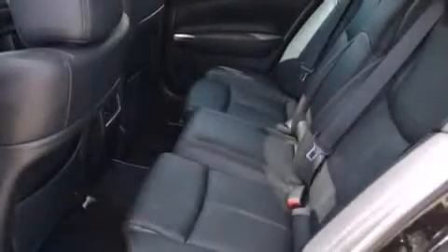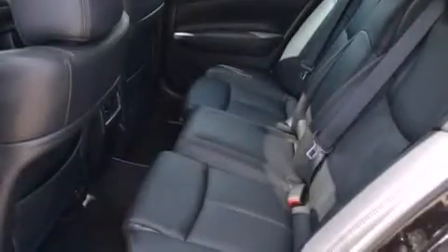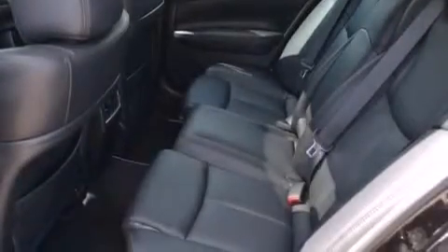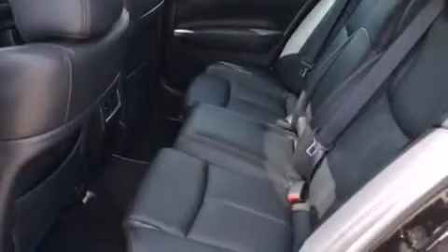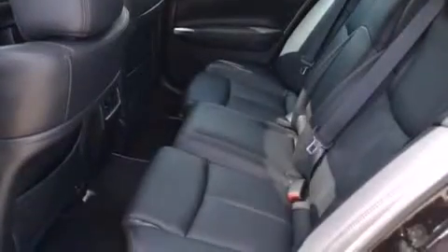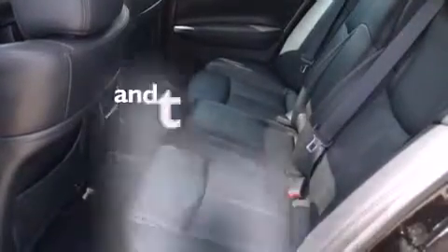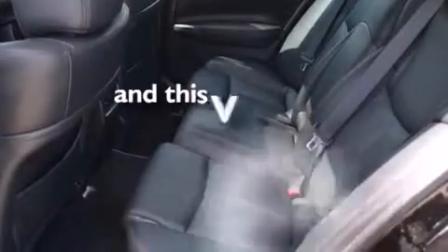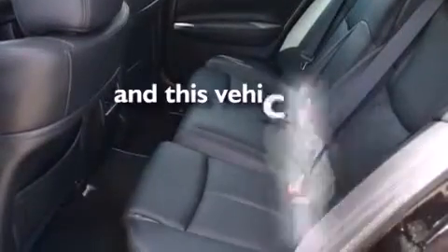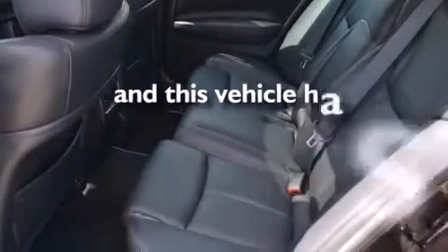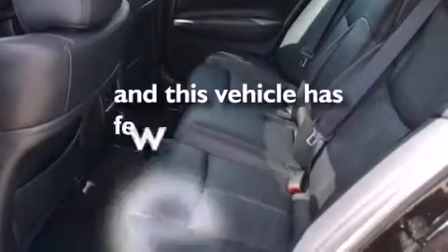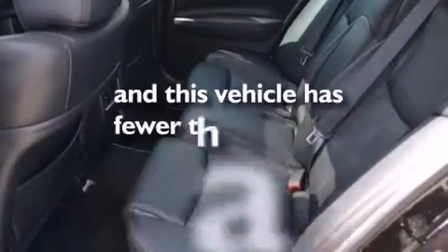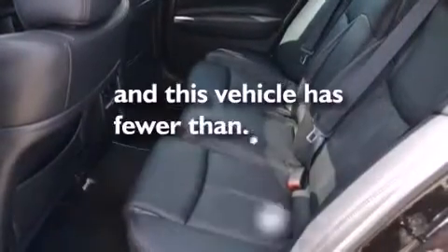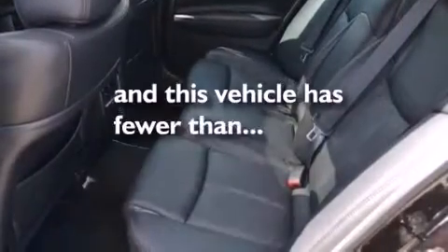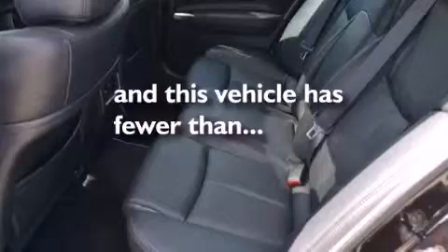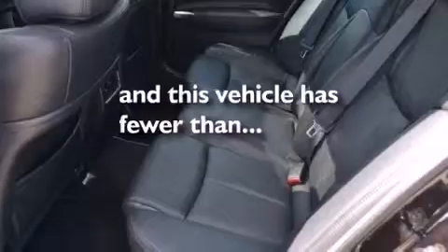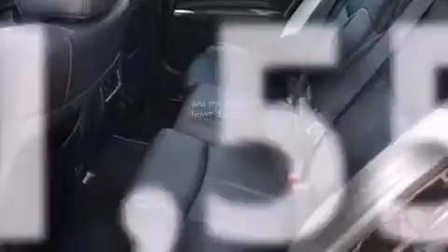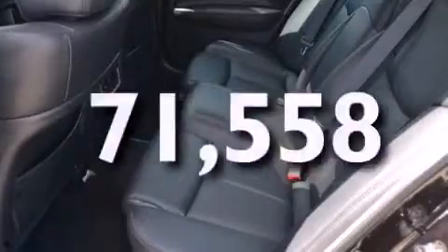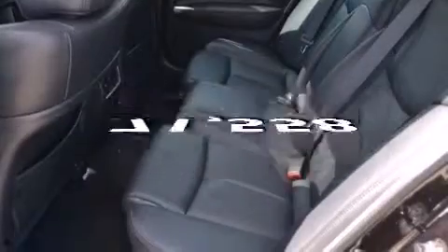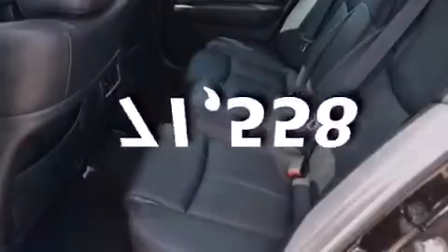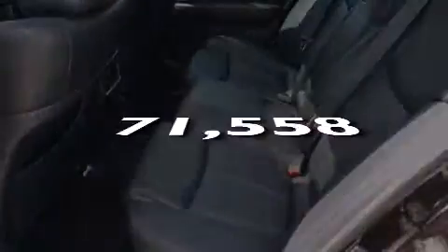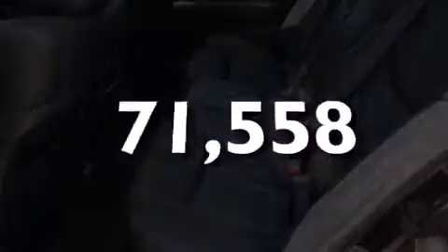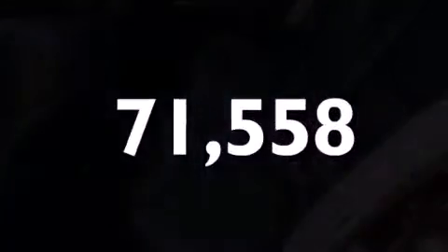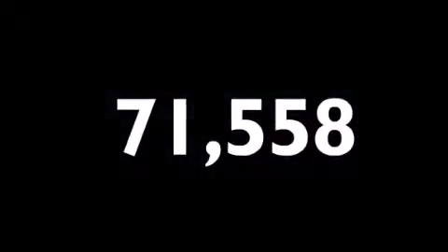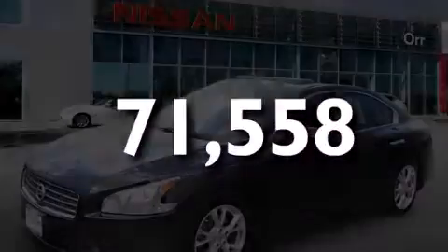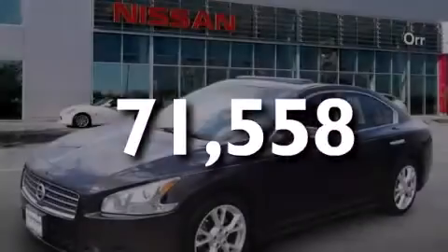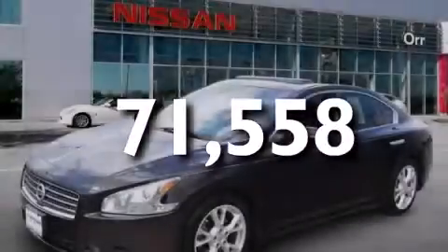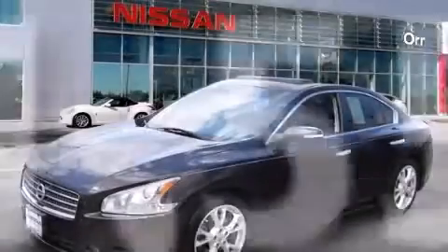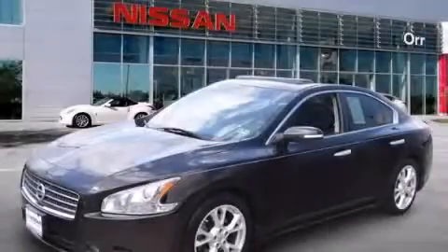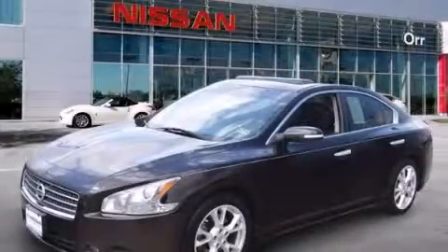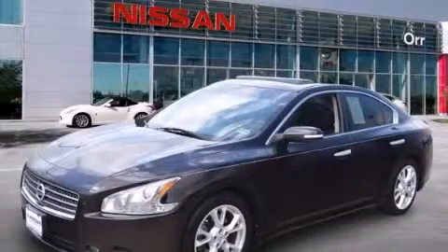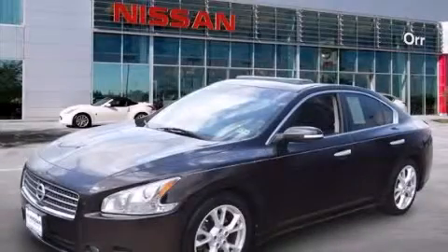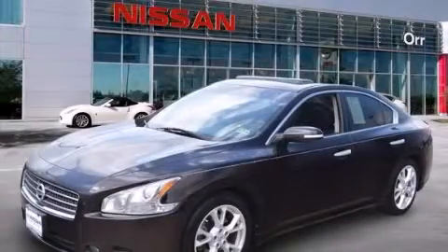And this vehicle has less than 72,000 miles. Stop by today and test drive this automobile for yourself.